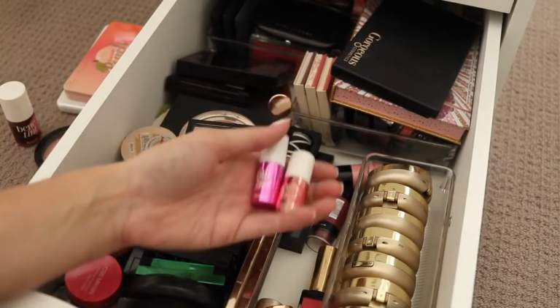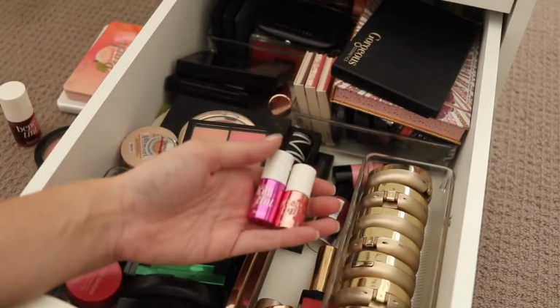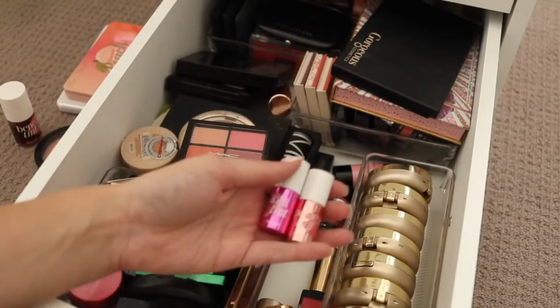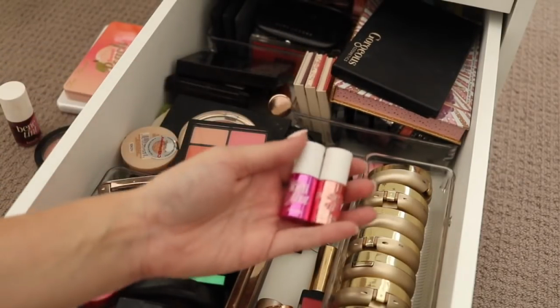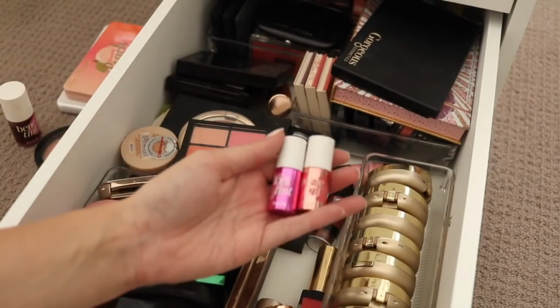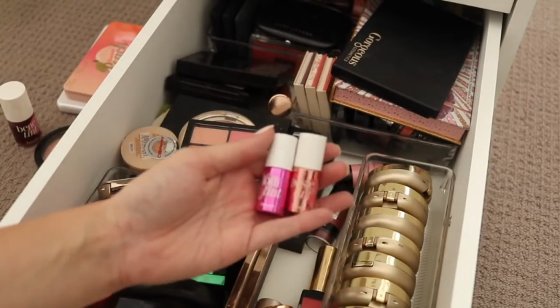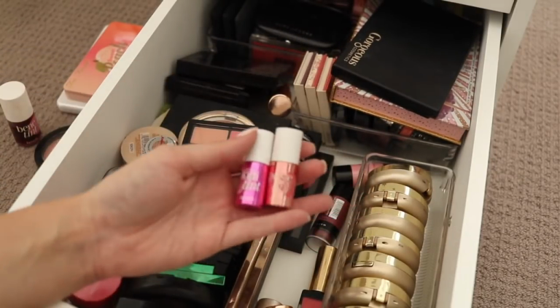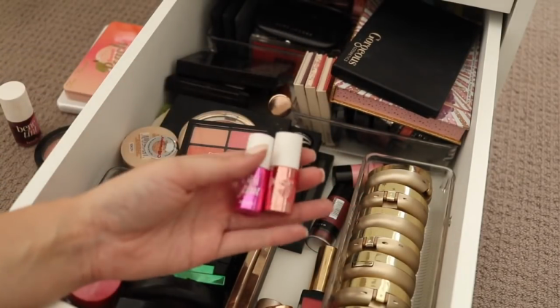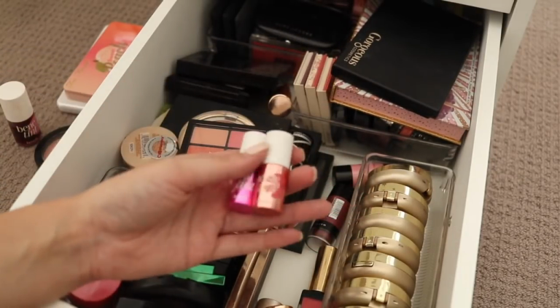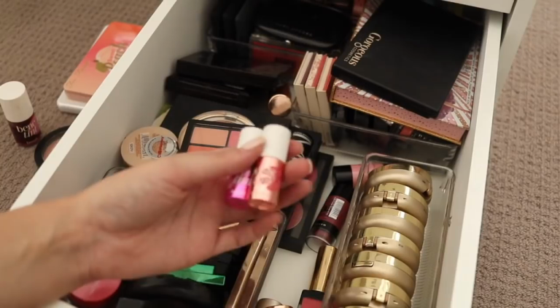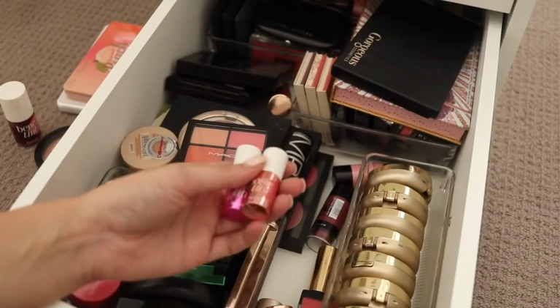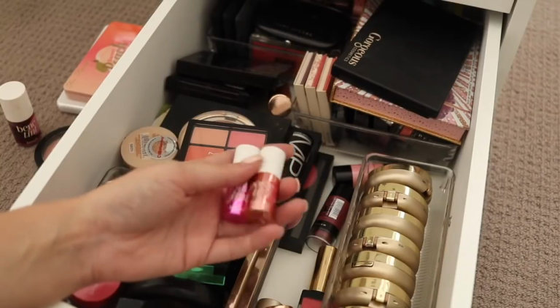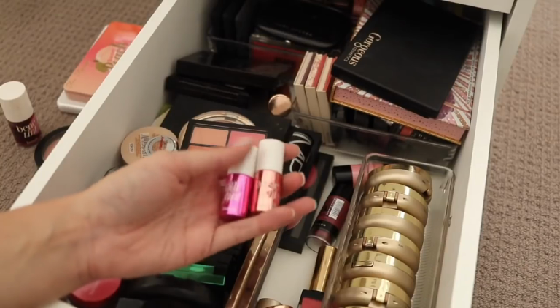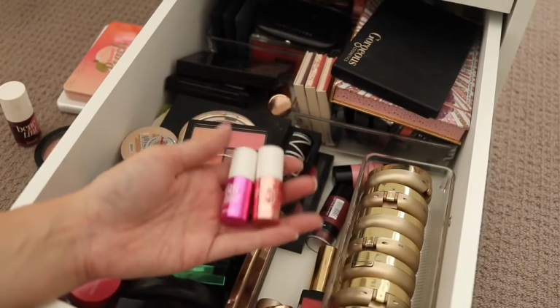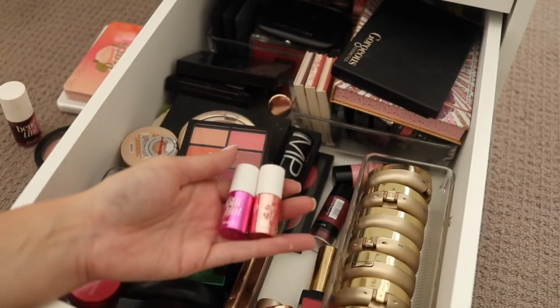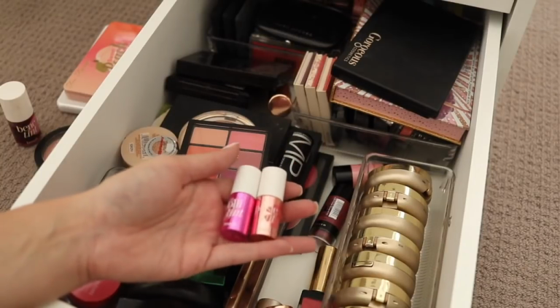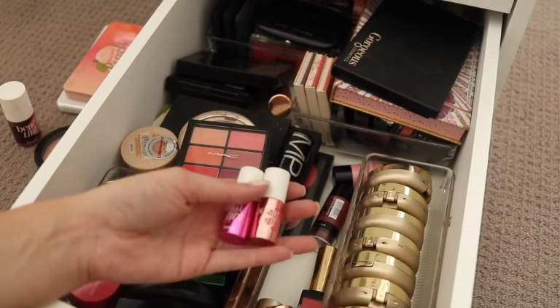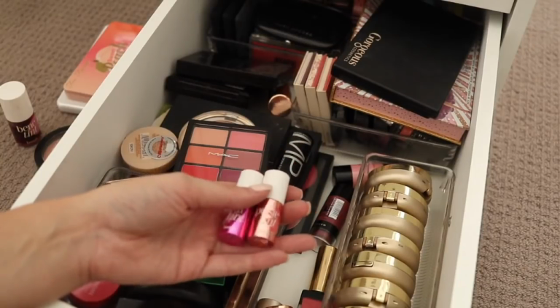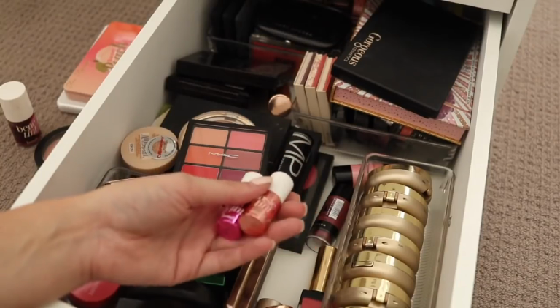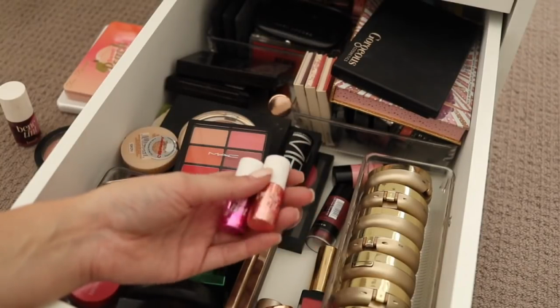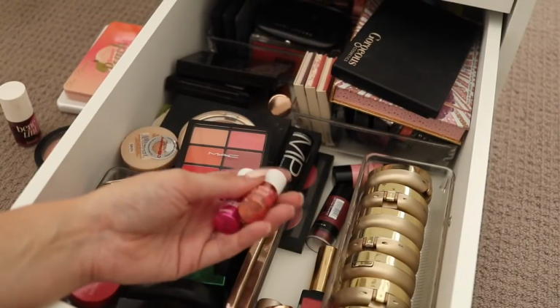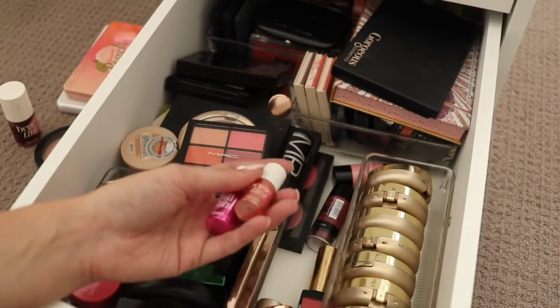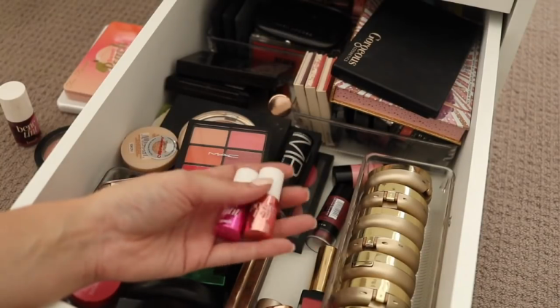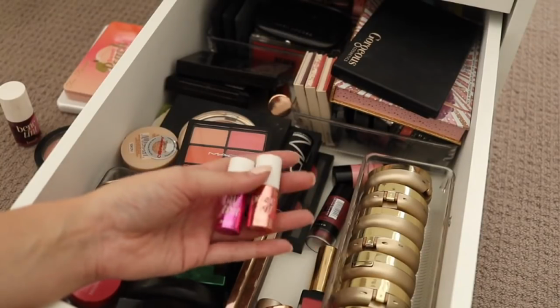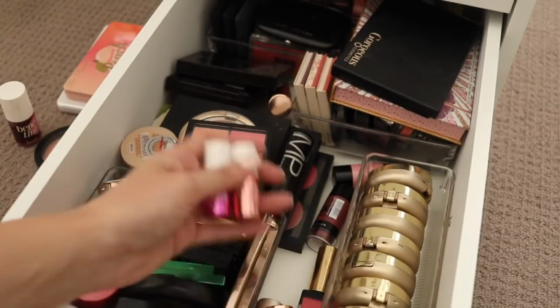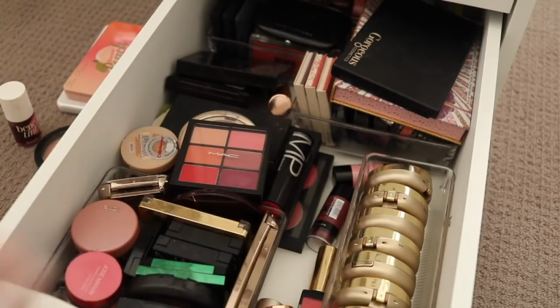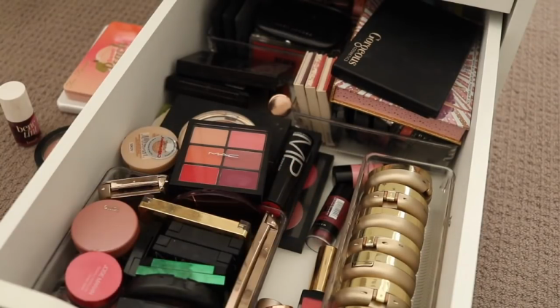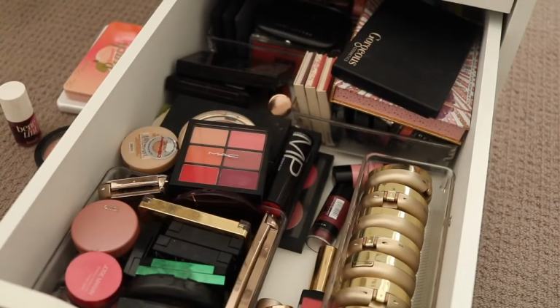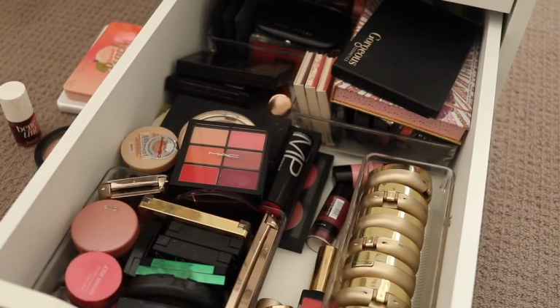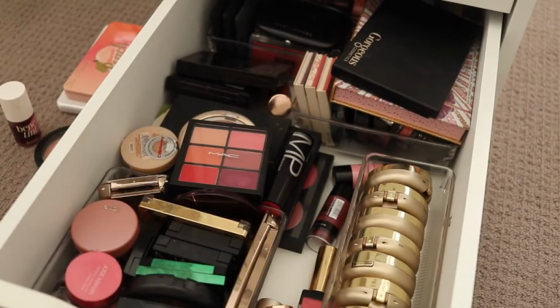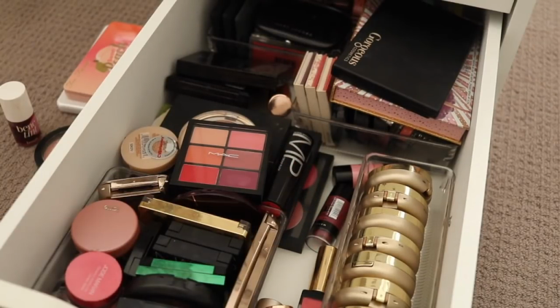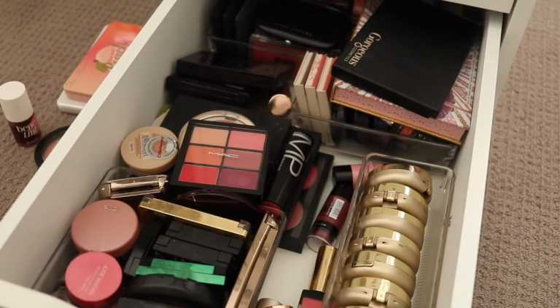There are some minis here — the Lolly Tint and the Posey Tint. I honestly never reach for these so I'm going to be ruthless and give those away.